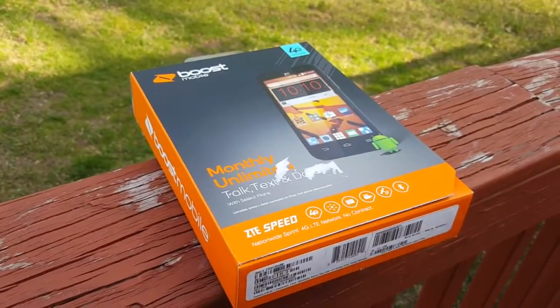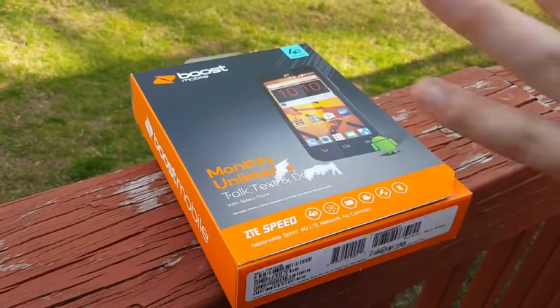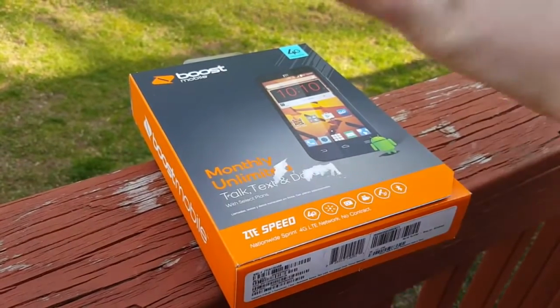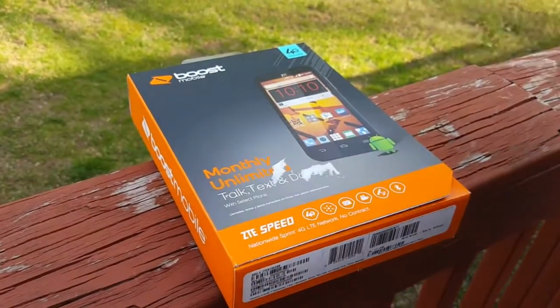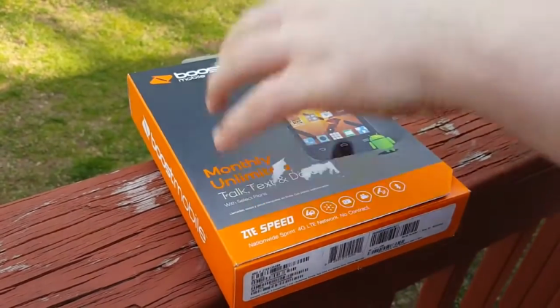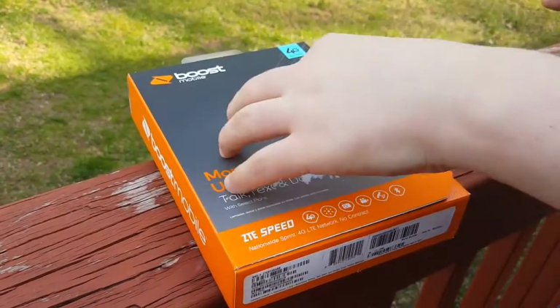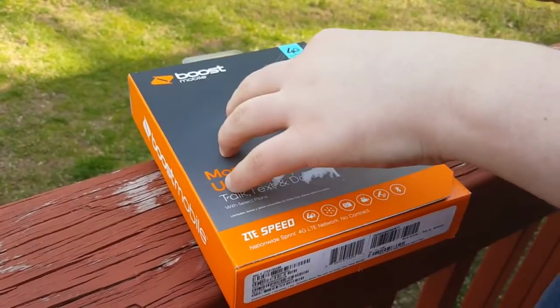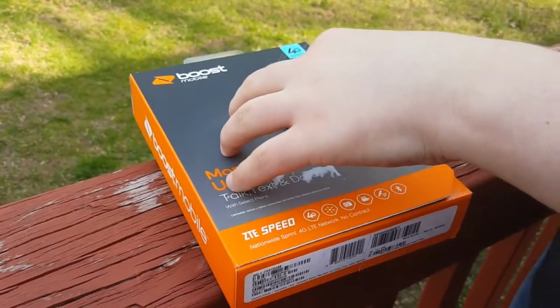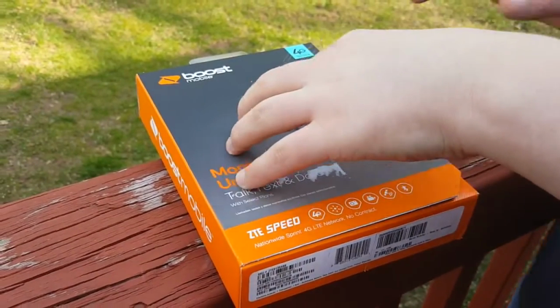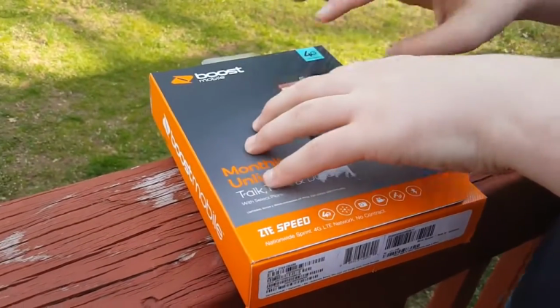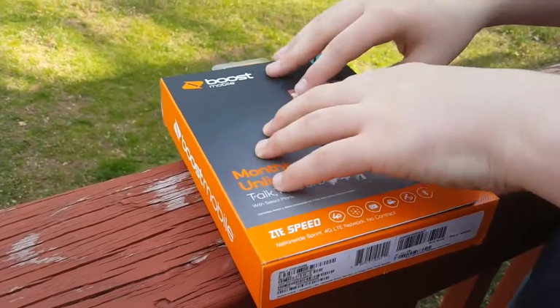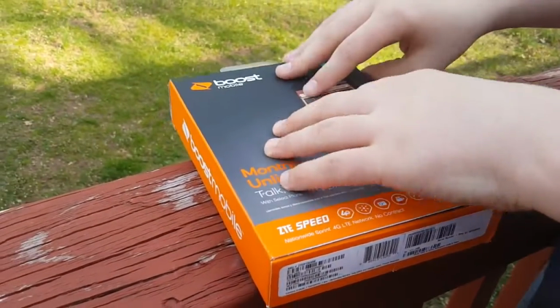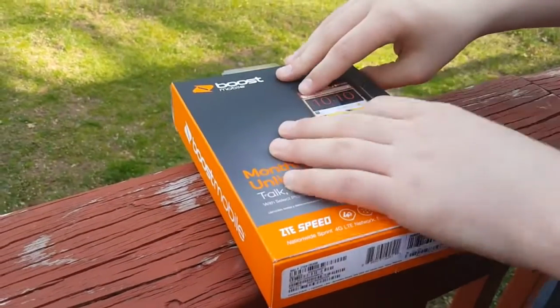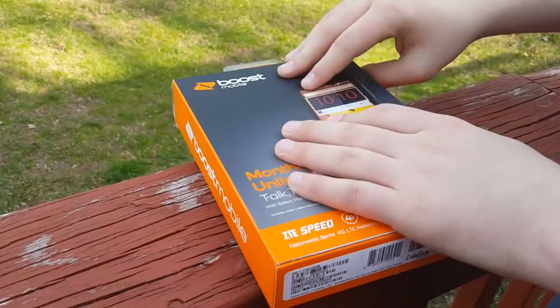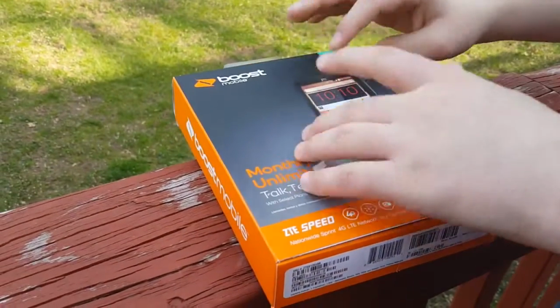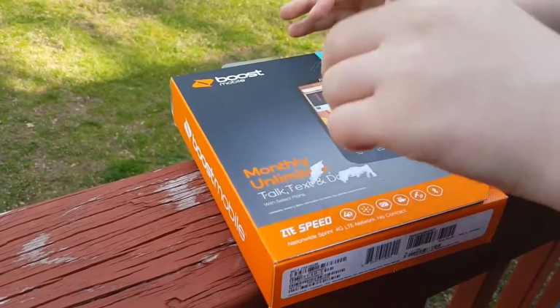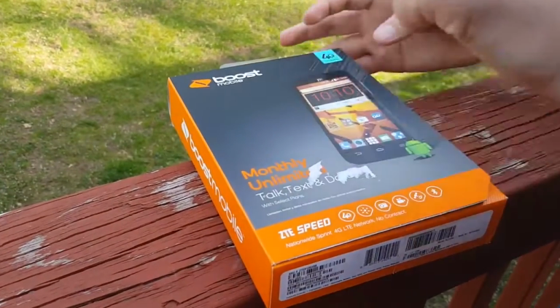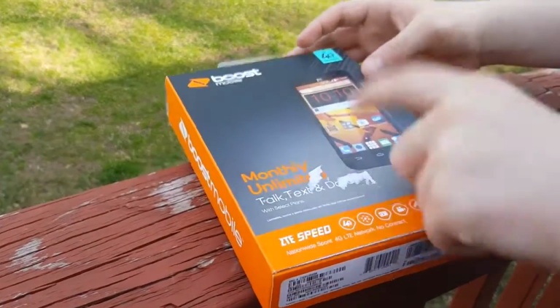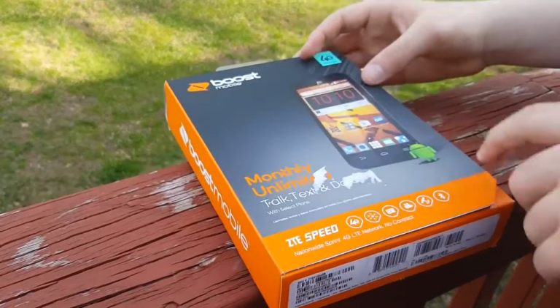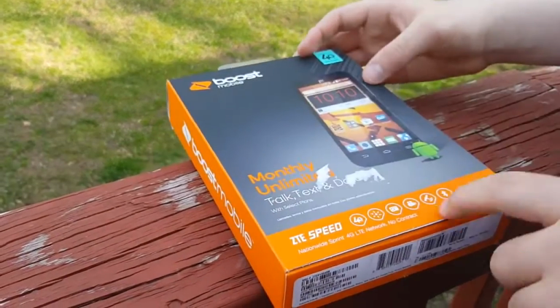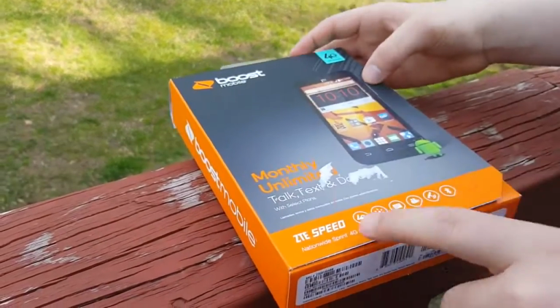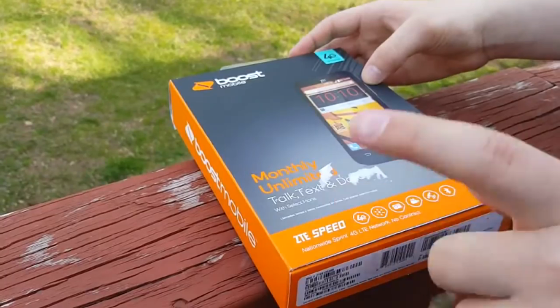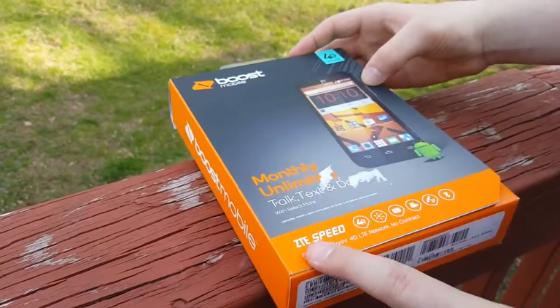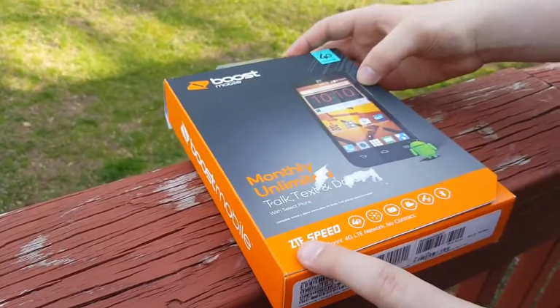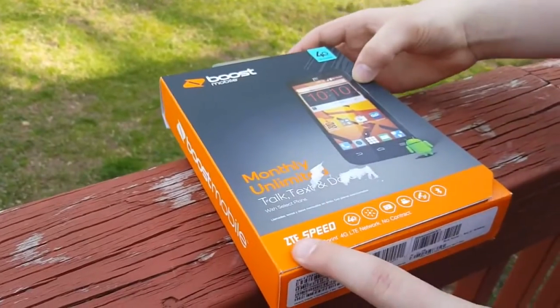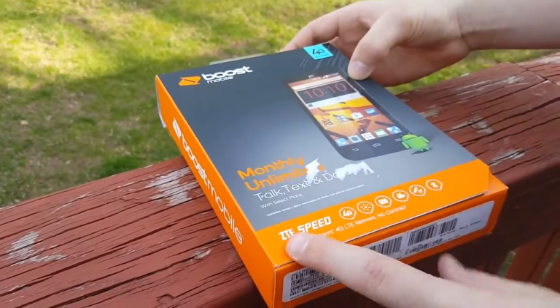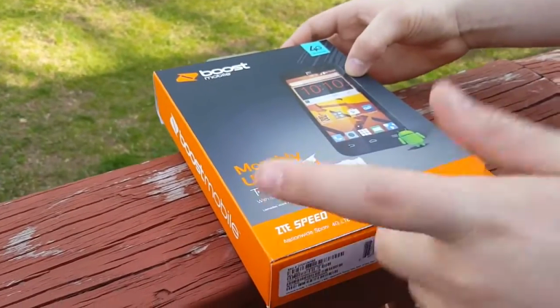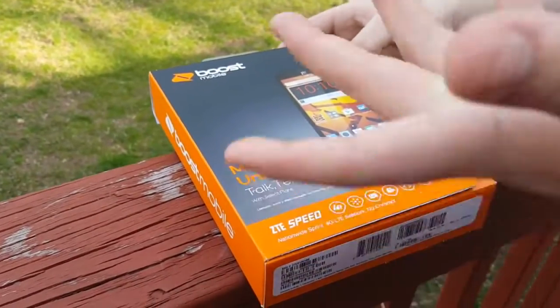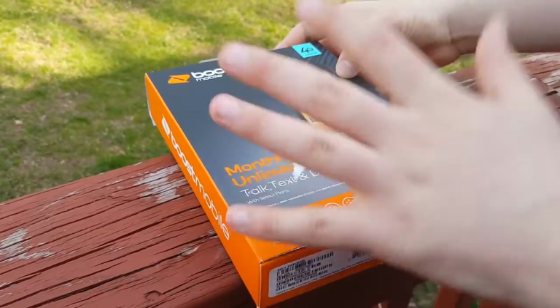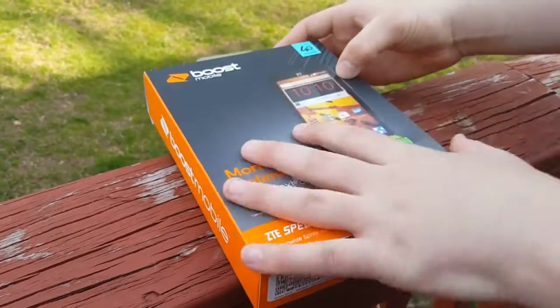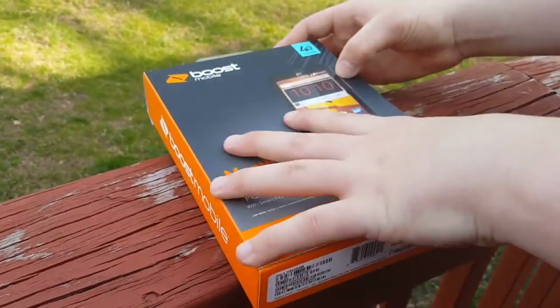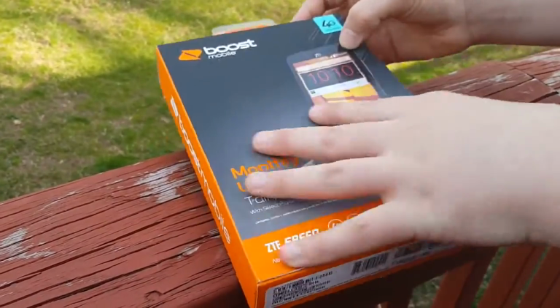What's going on guys, it's Scott here, back in another video. In today's video we are unboxing the Boost Mobile ZTE Speed from Boost Mobile.